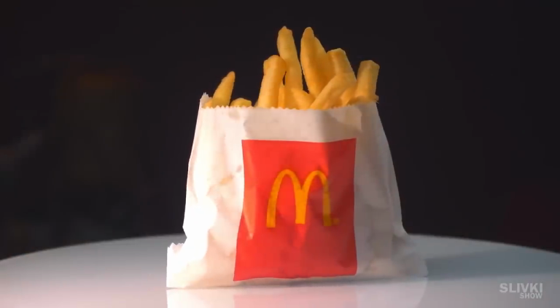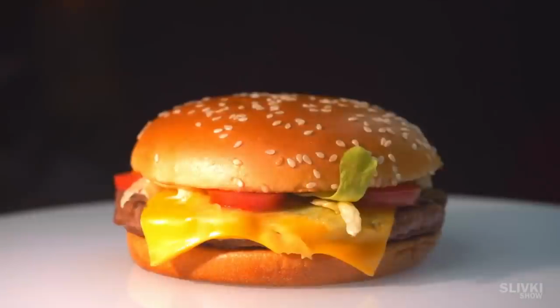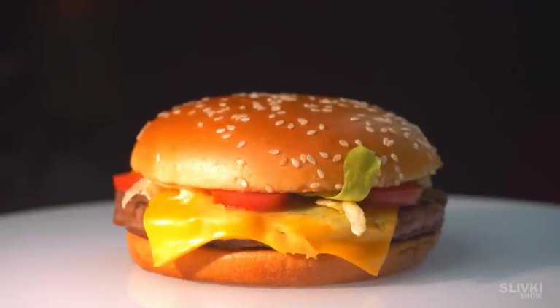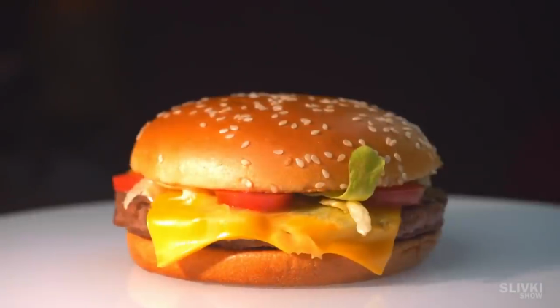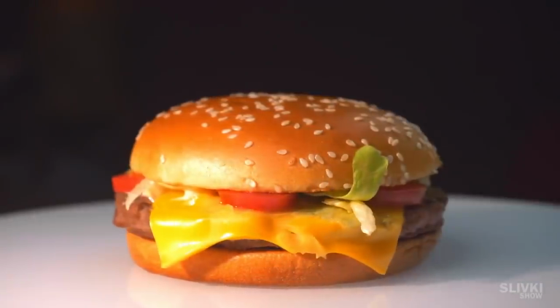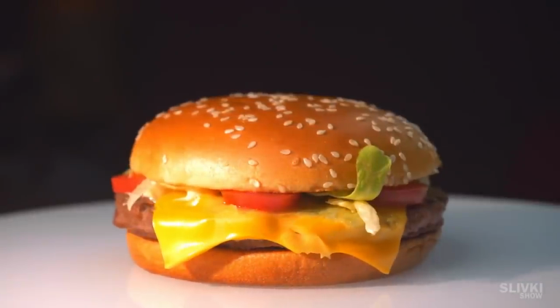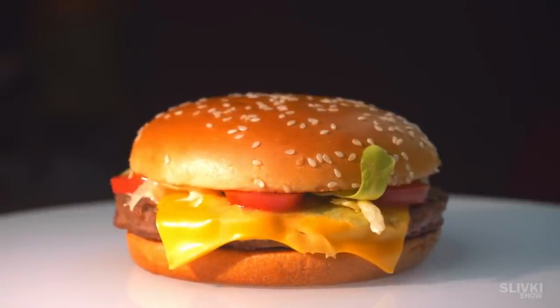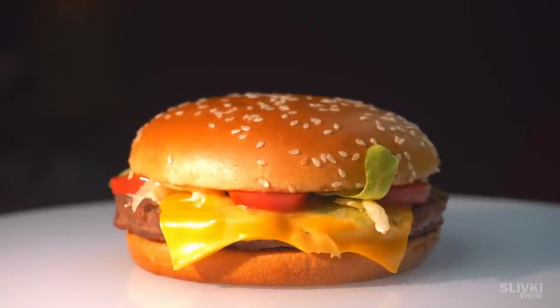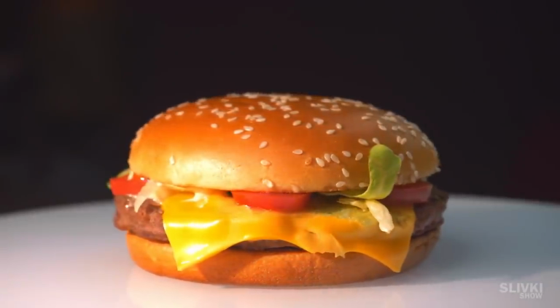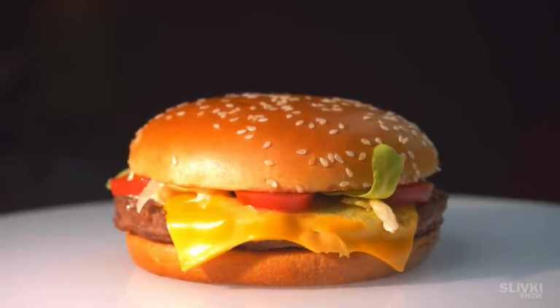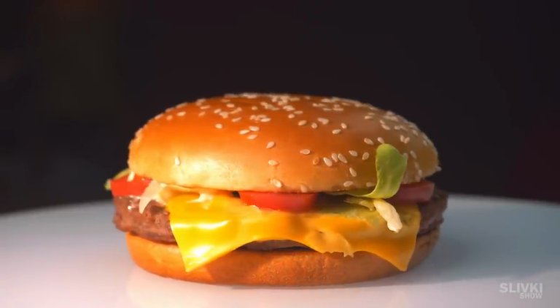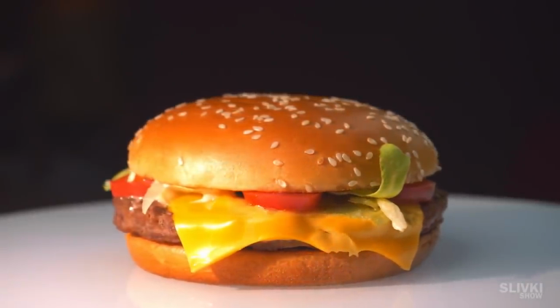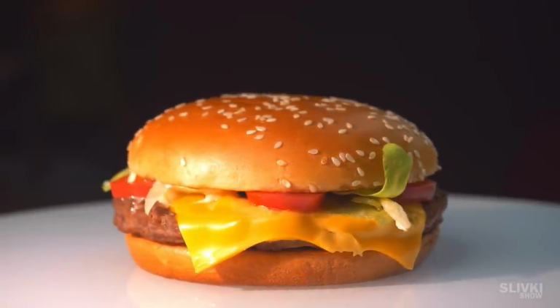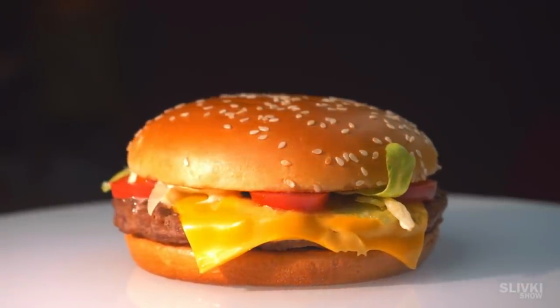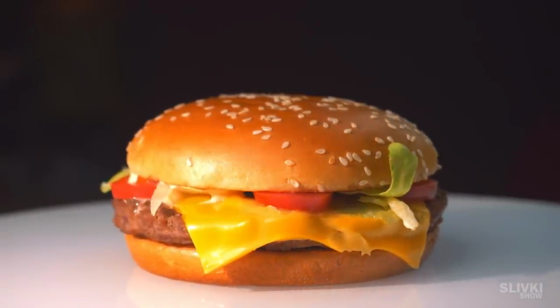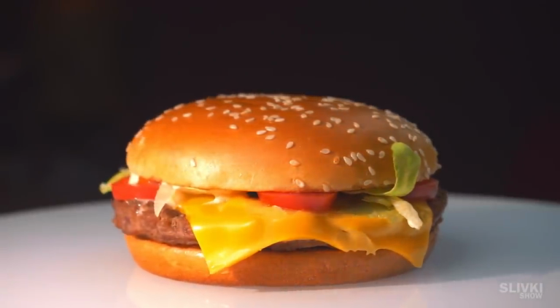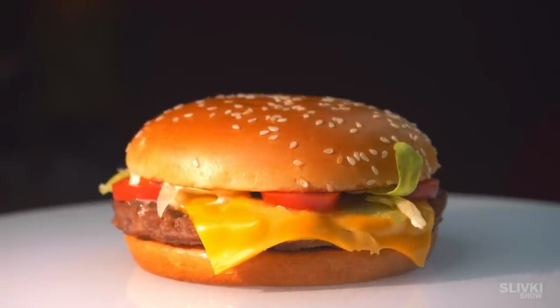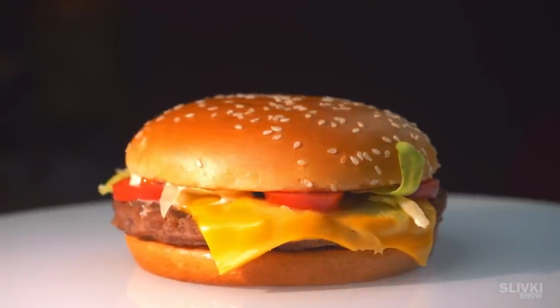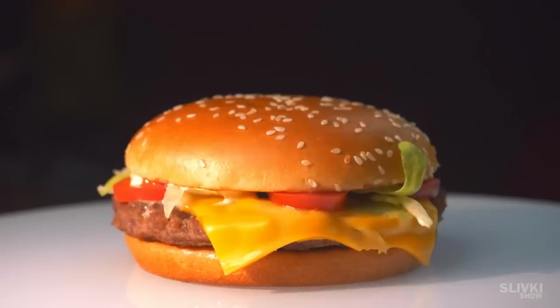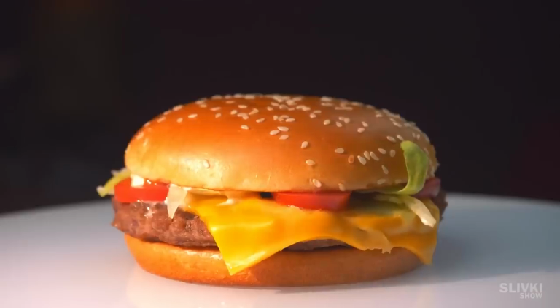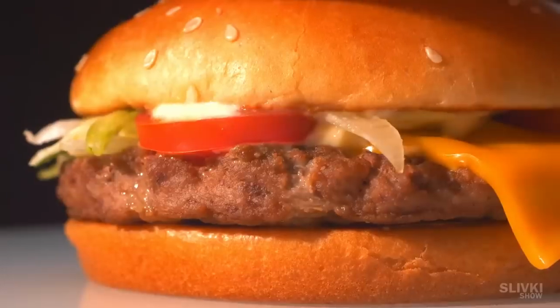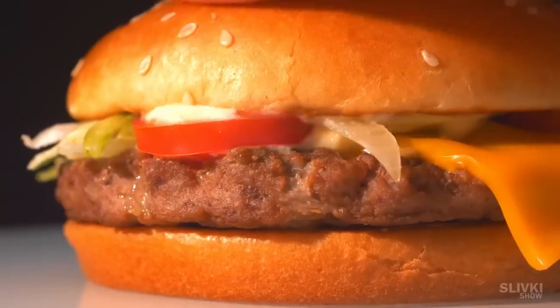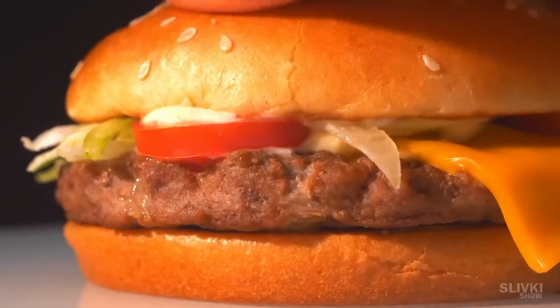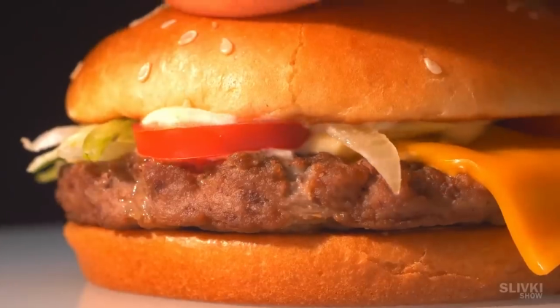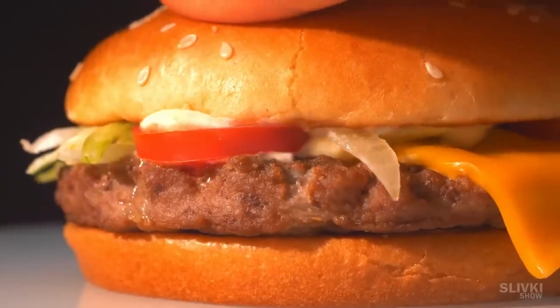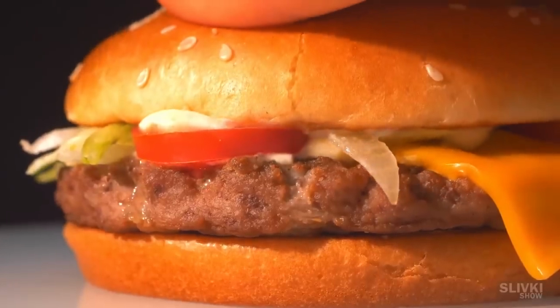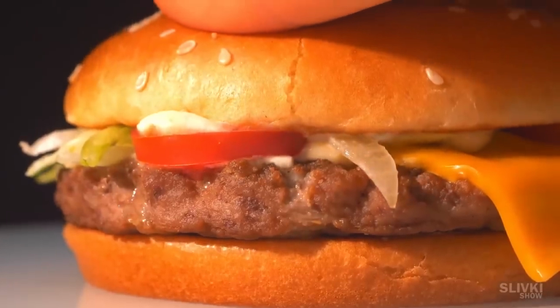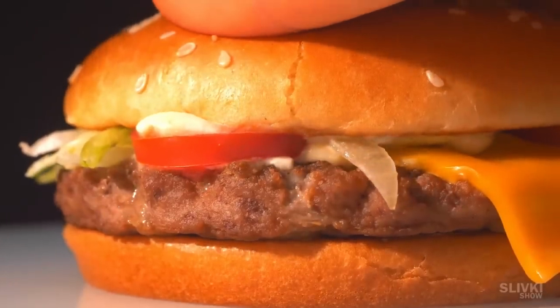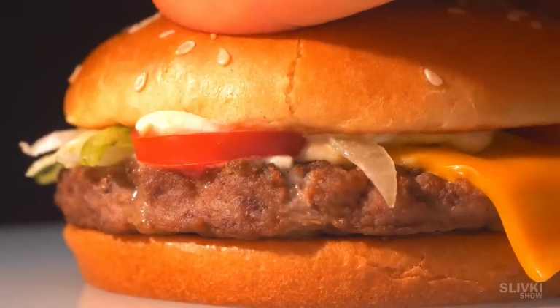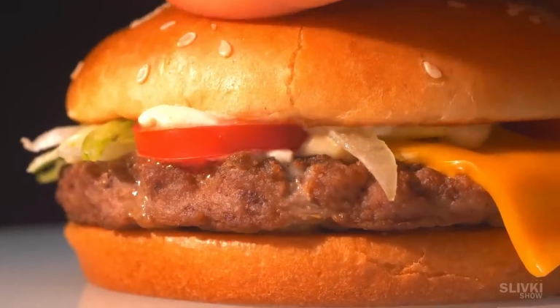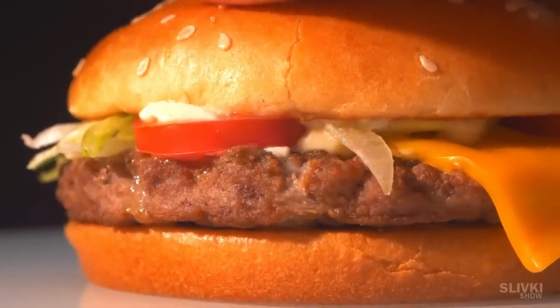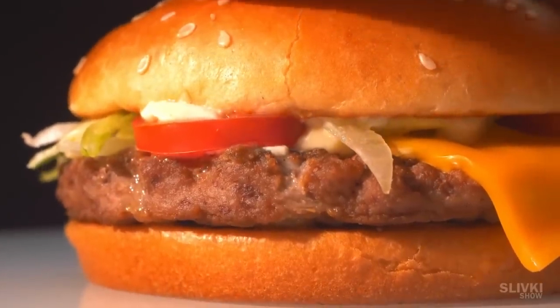We got the usual burger with a cutlet, tomato, herbs and sauces. It will be interesting to taste in a year.